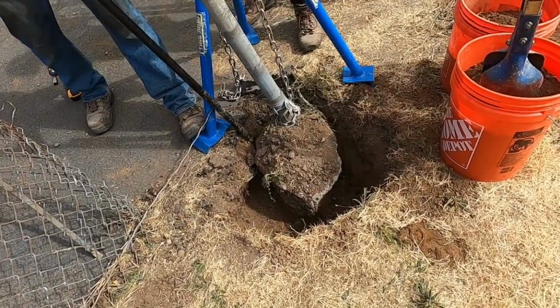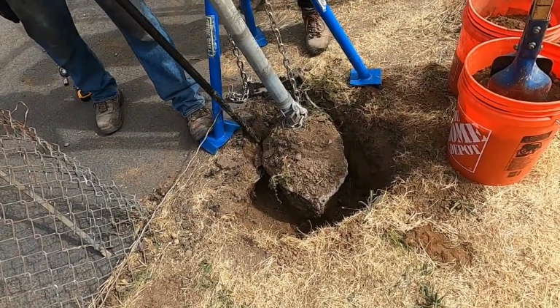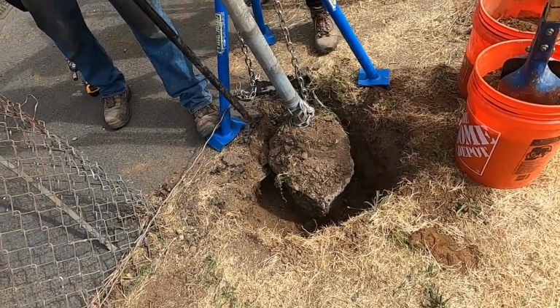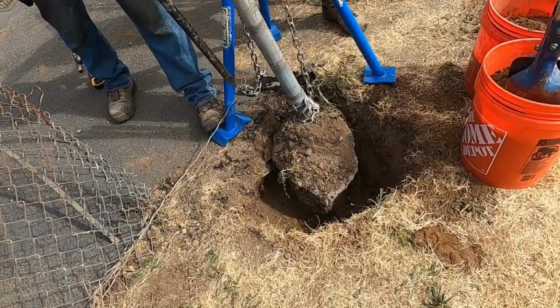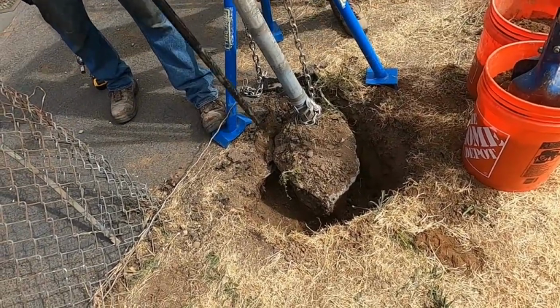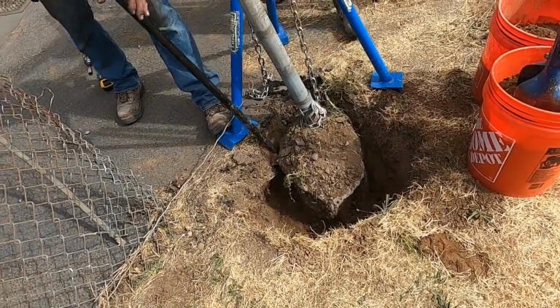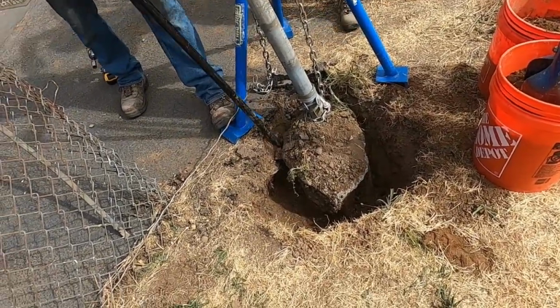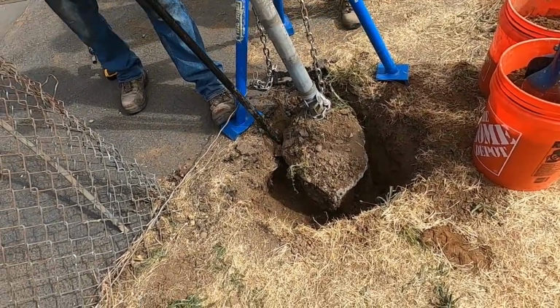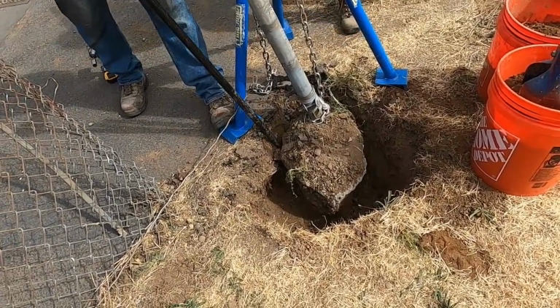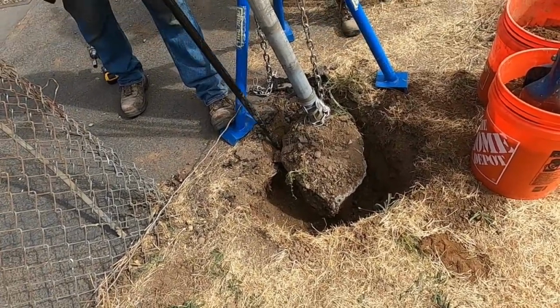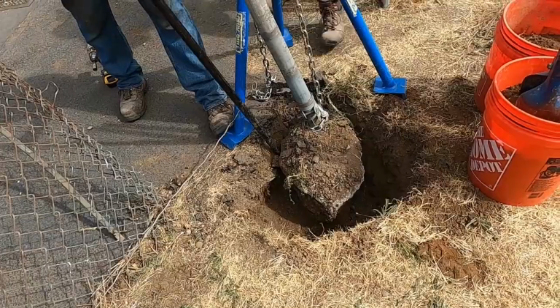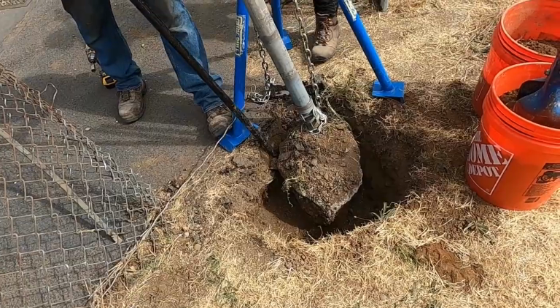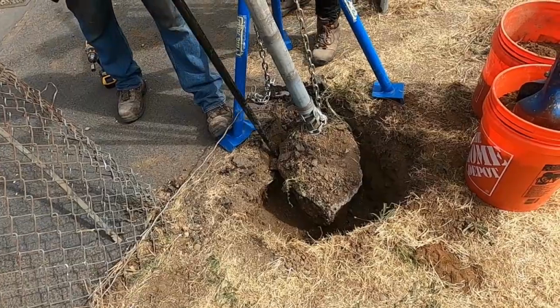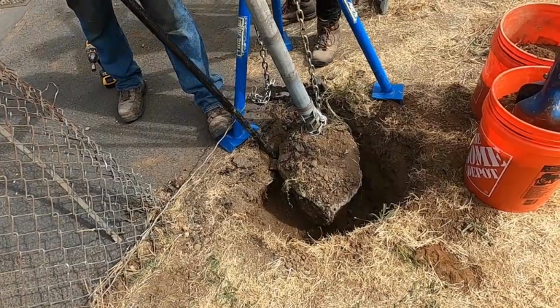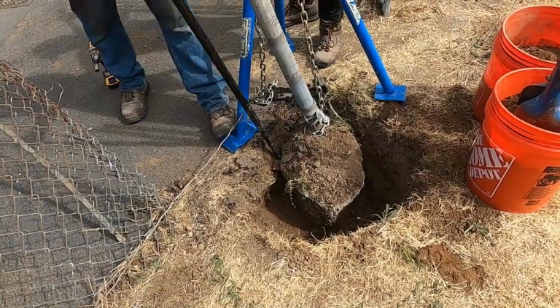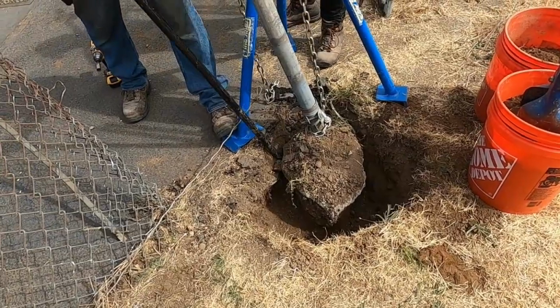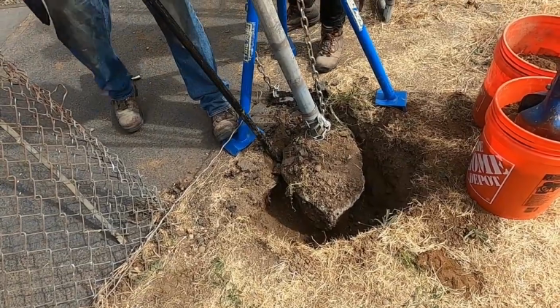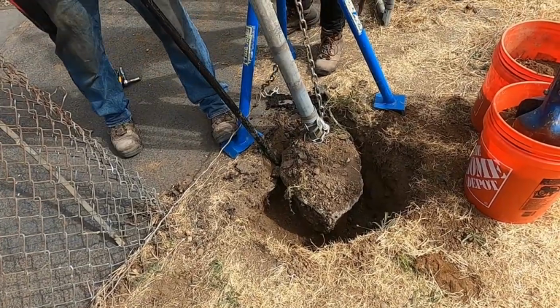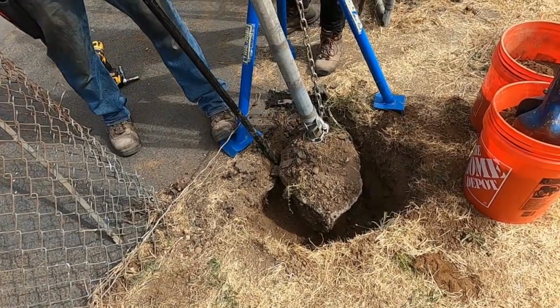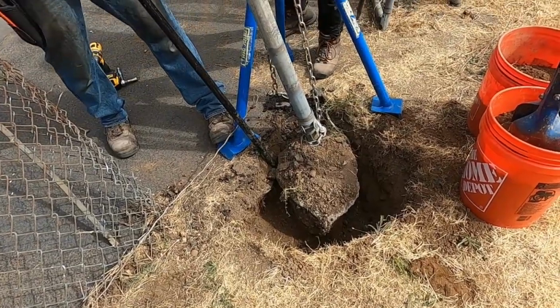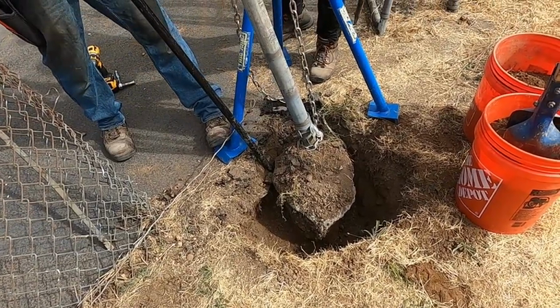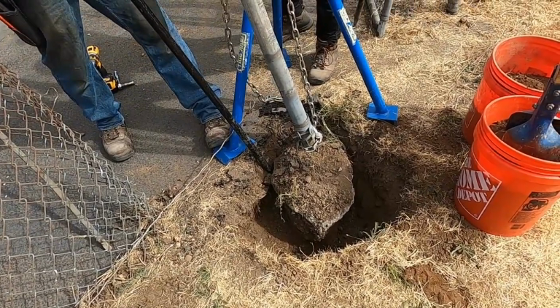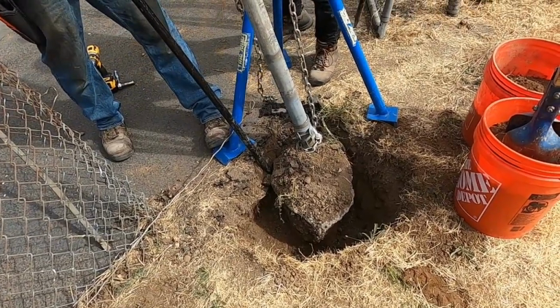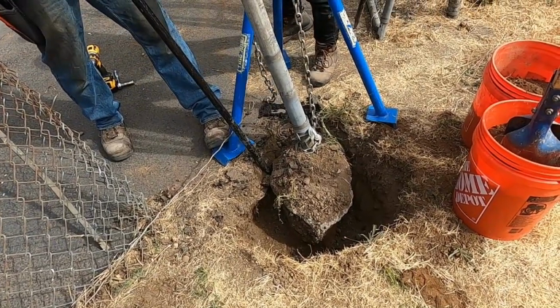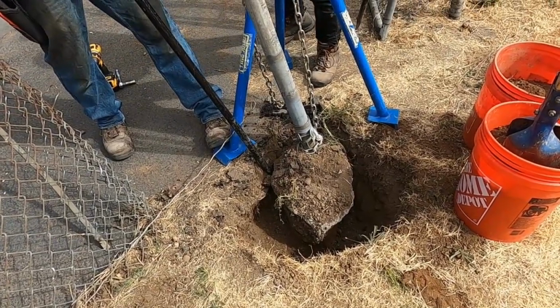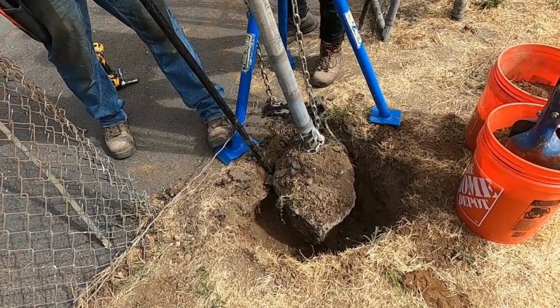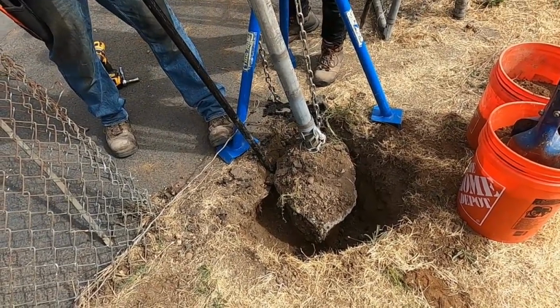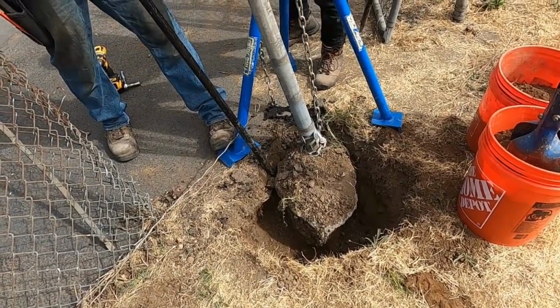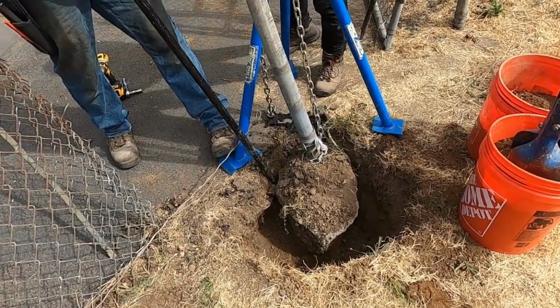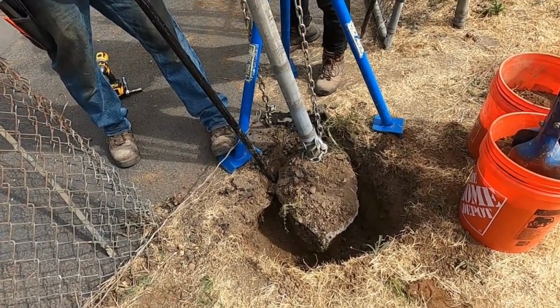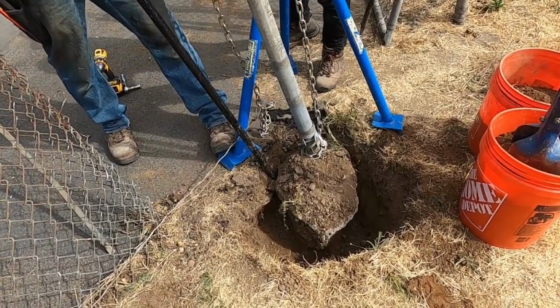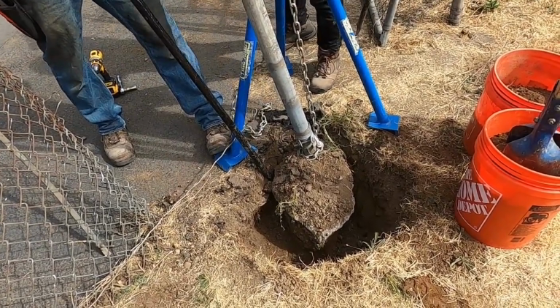We've been digging around here — it's got rocks in it. They're starting to move, we've seen that. That's a good thing.